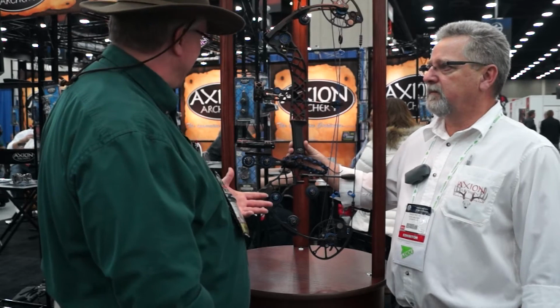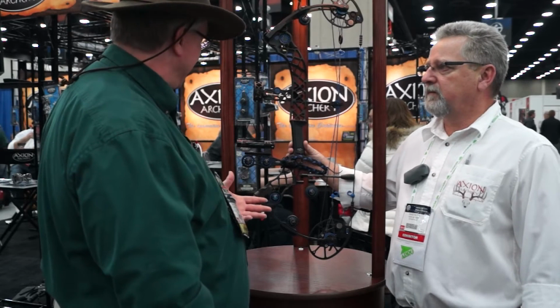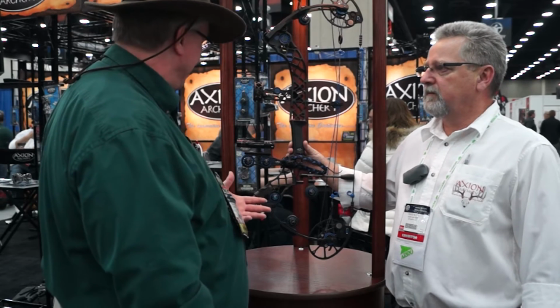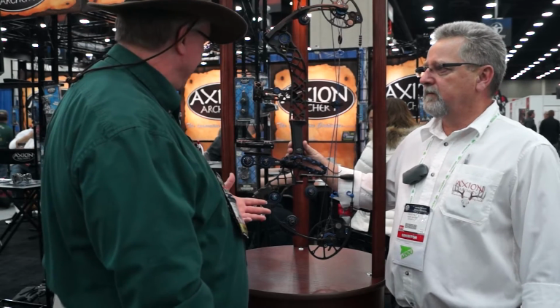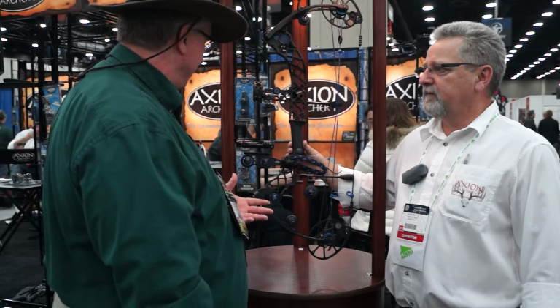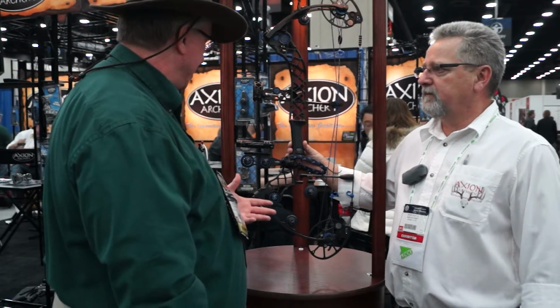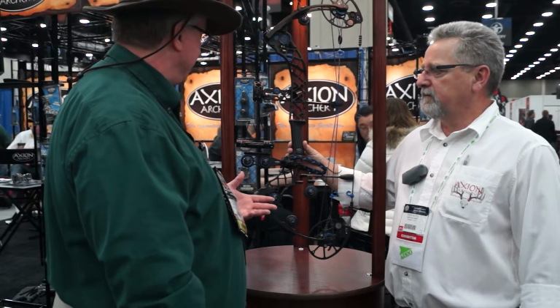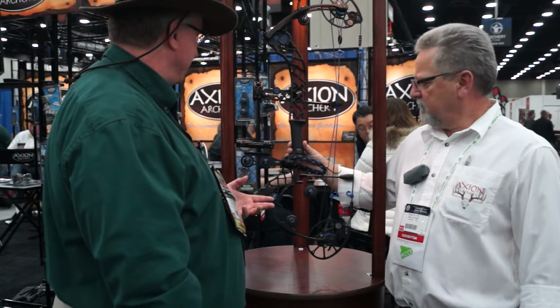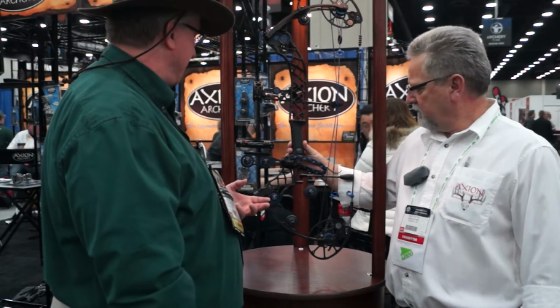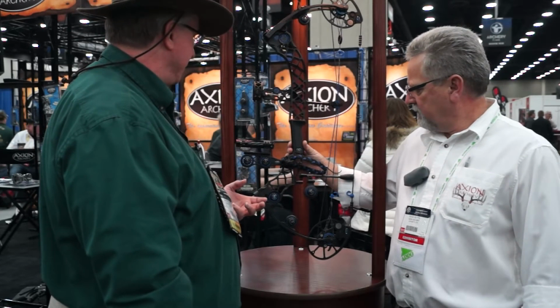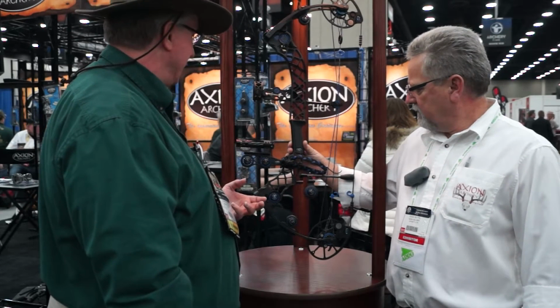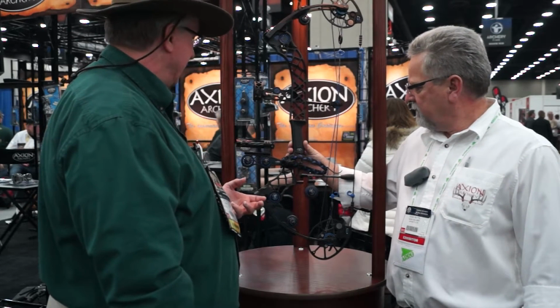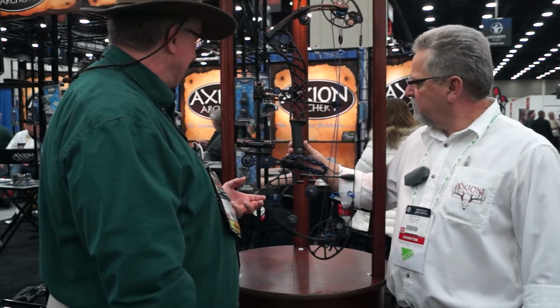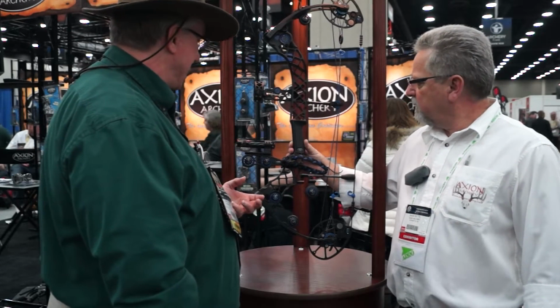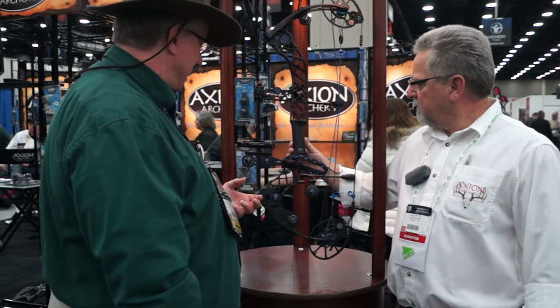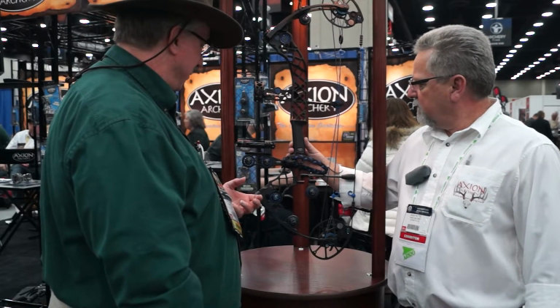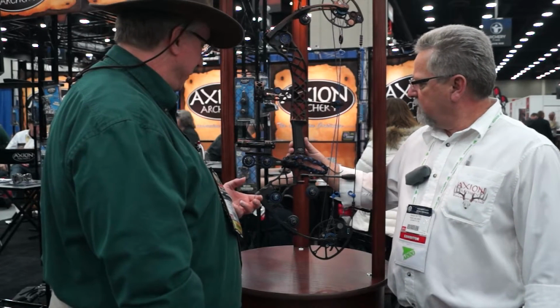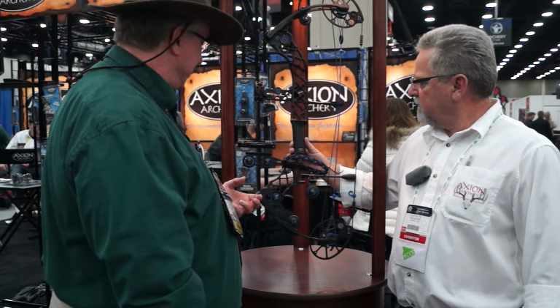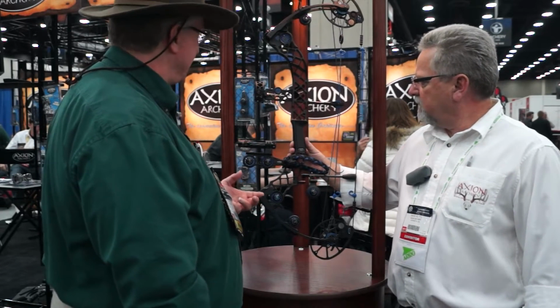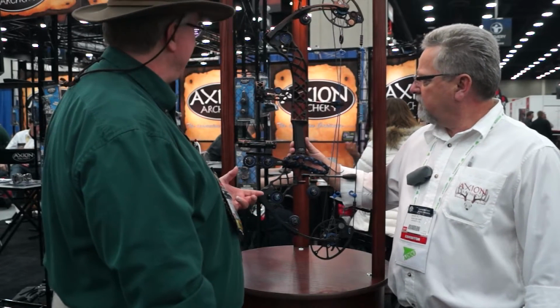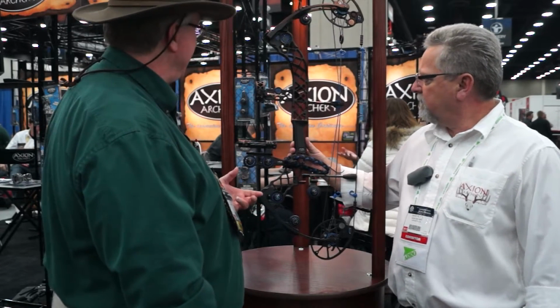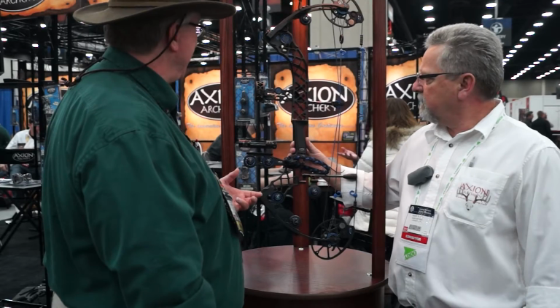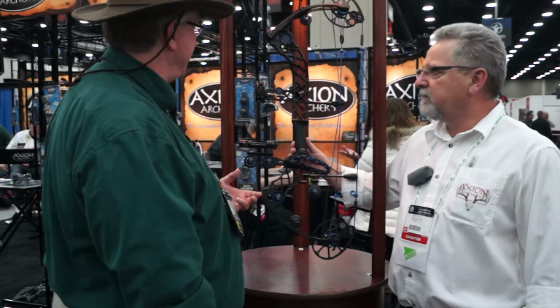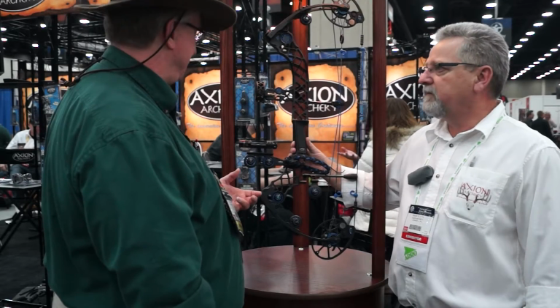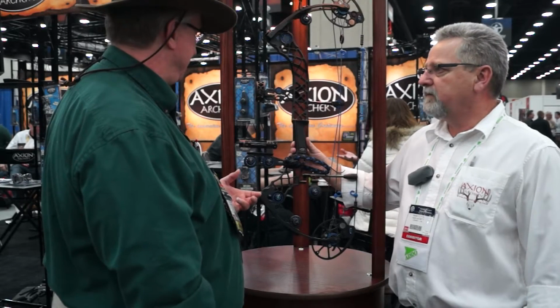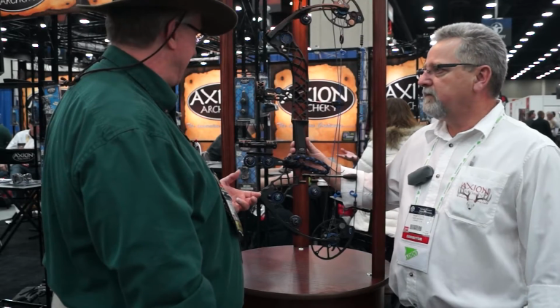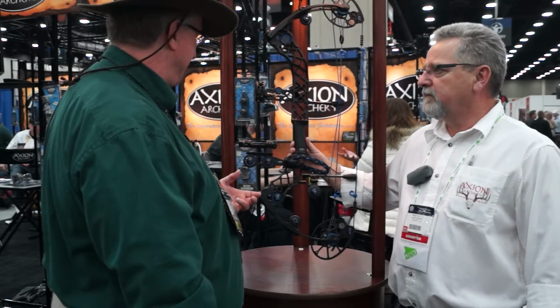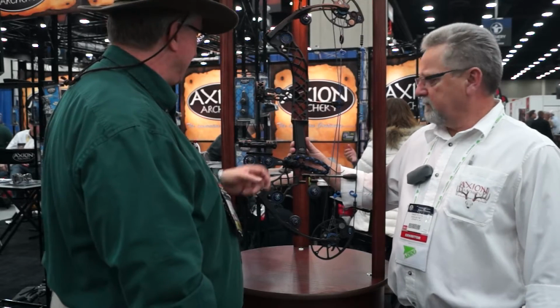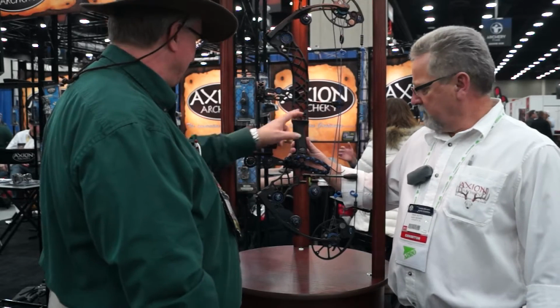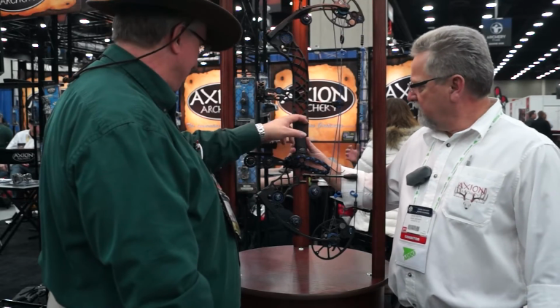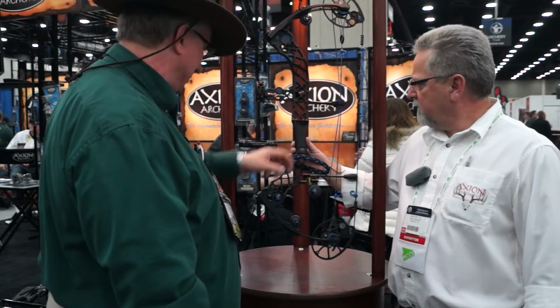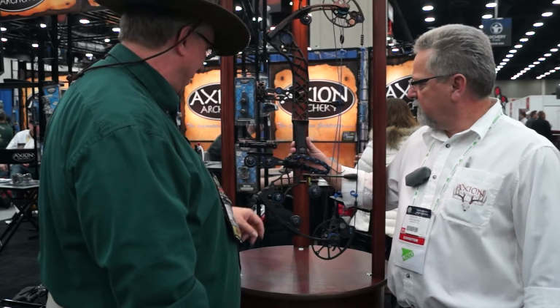We got one of the new tills from Matthews, and it's decked out with every accessory I think you guys have got except for your arrest jack.